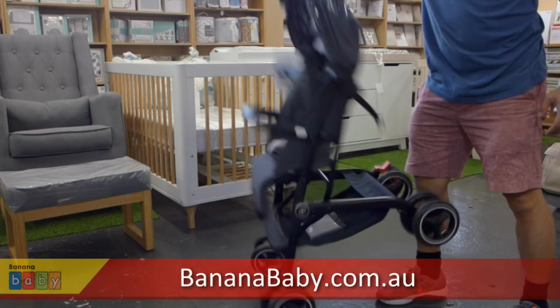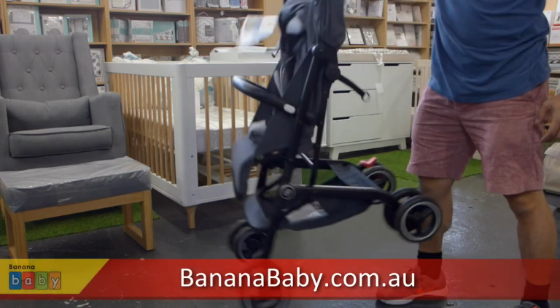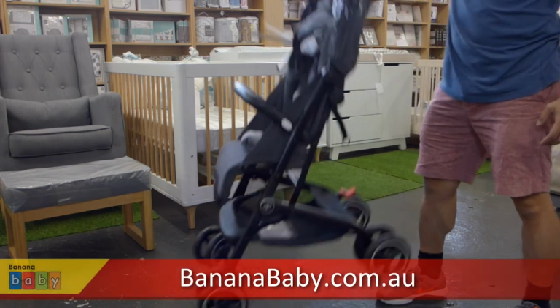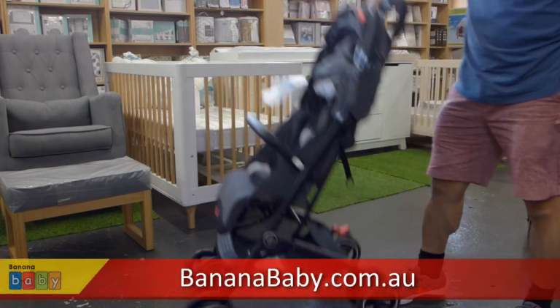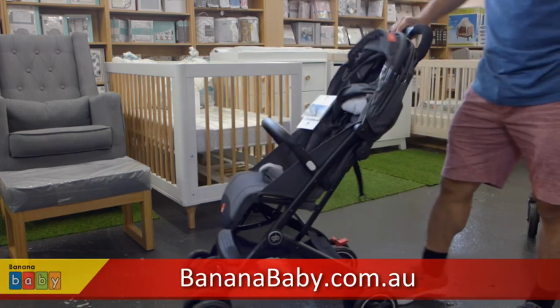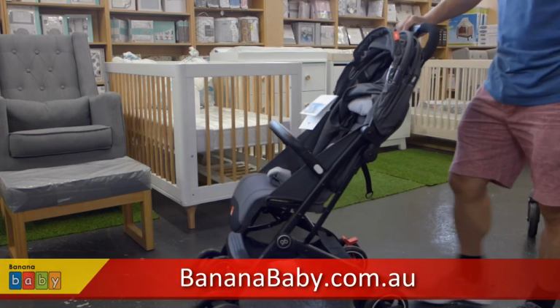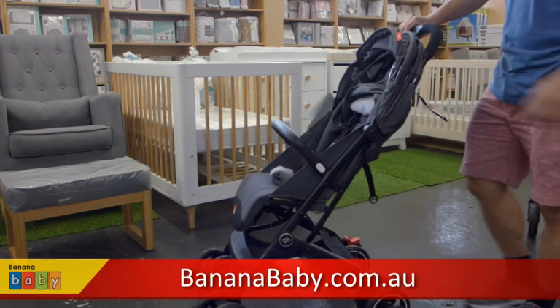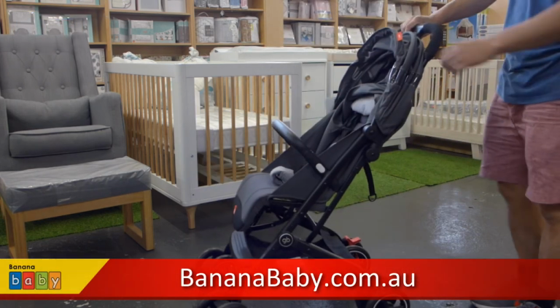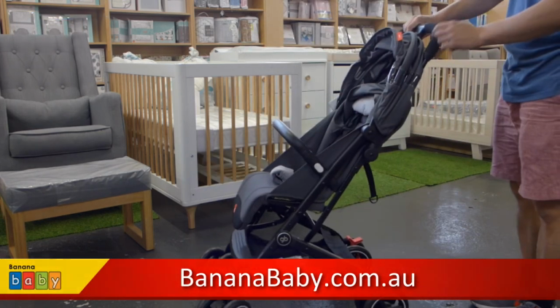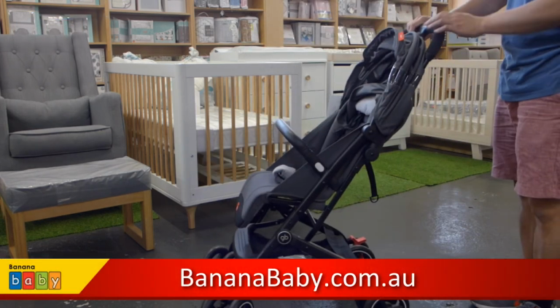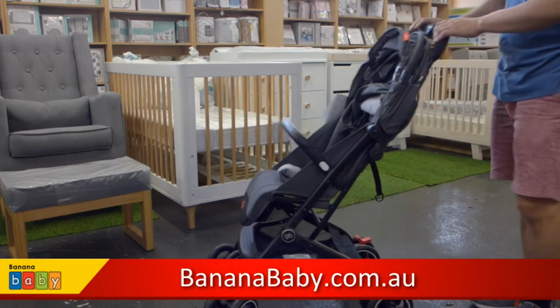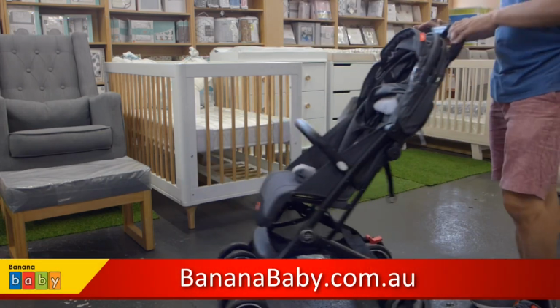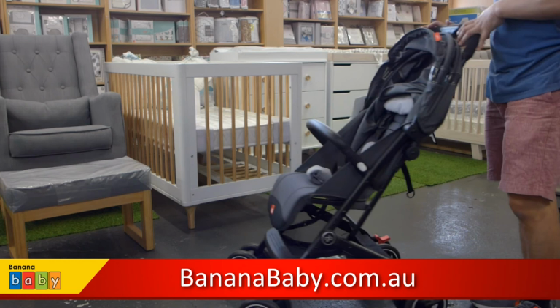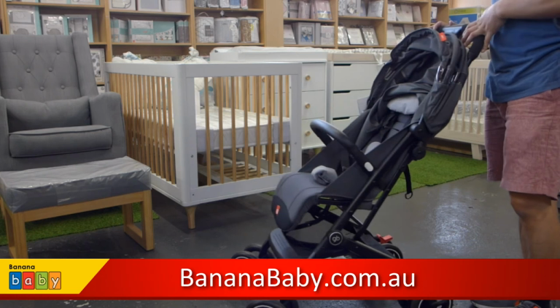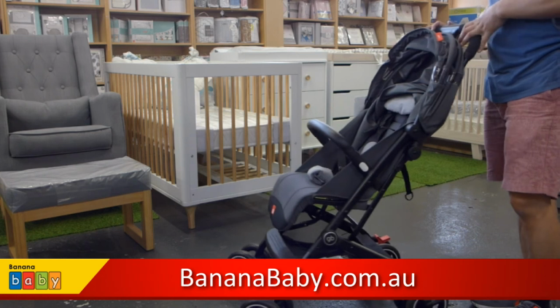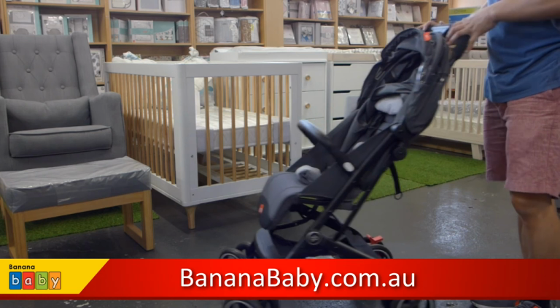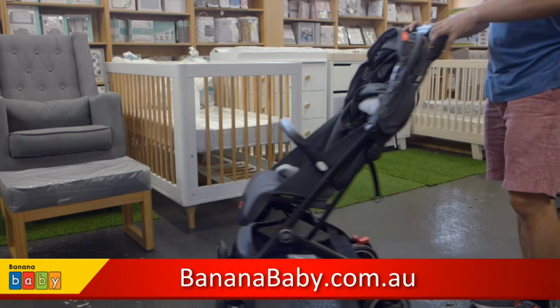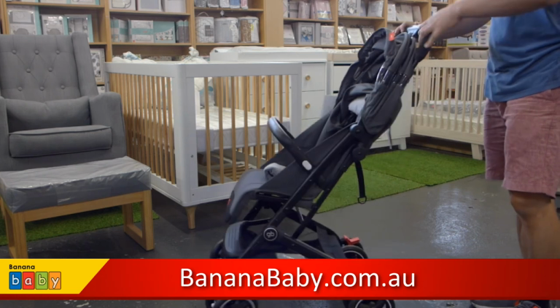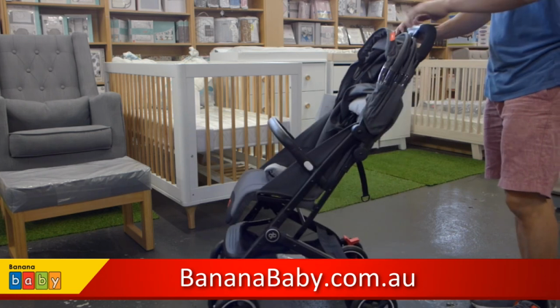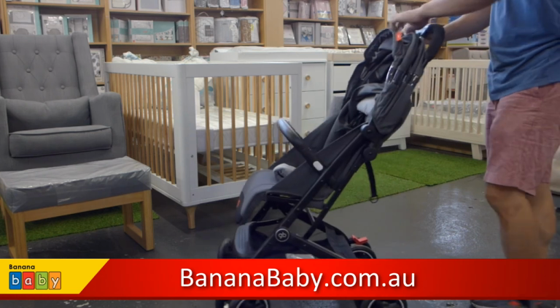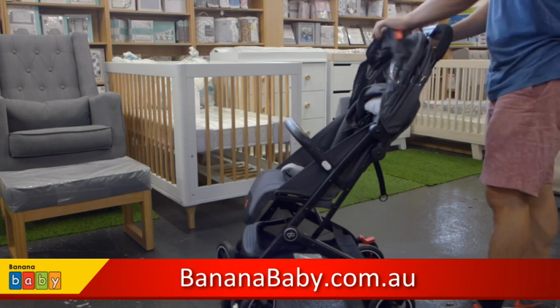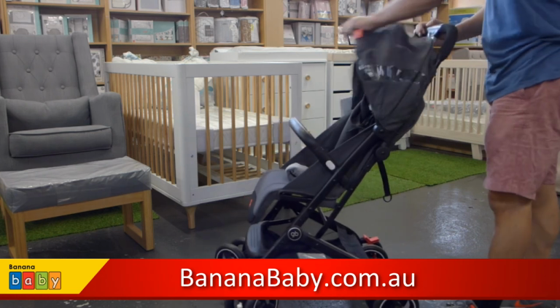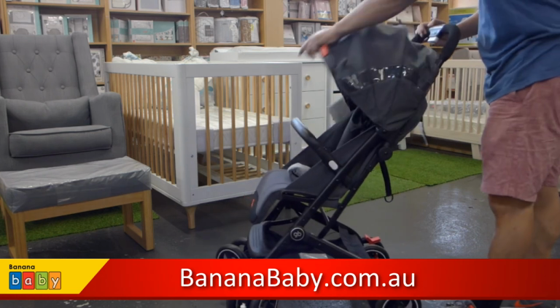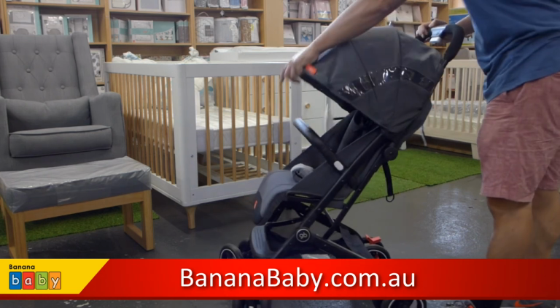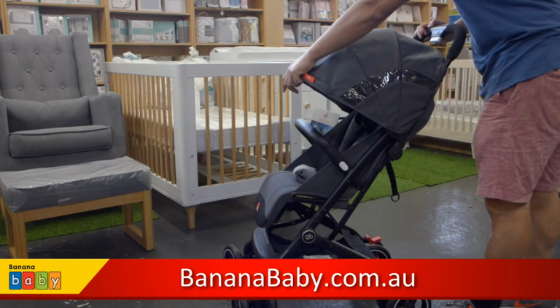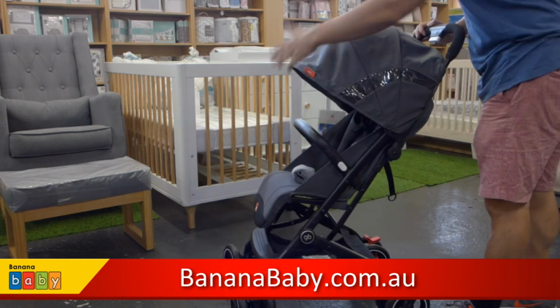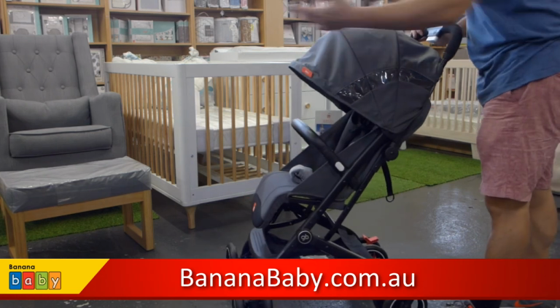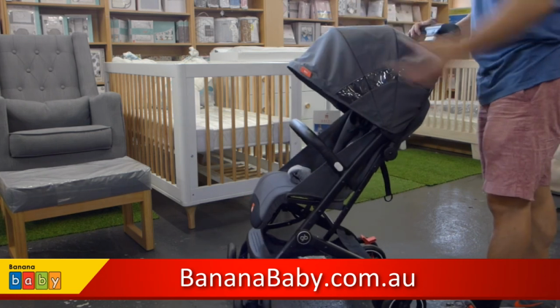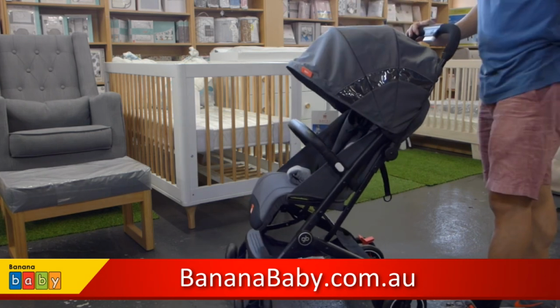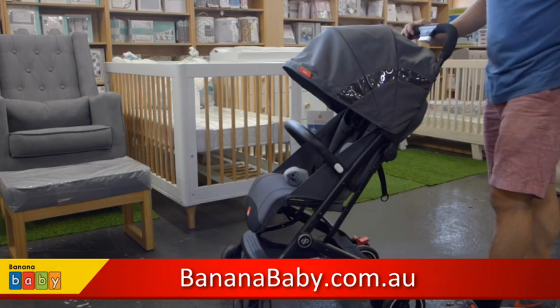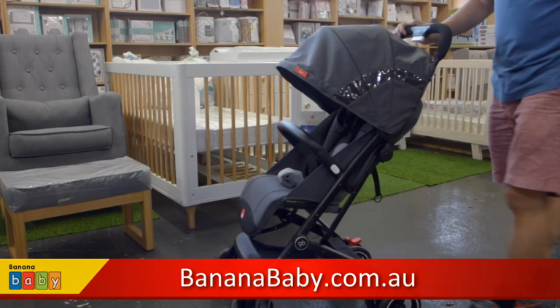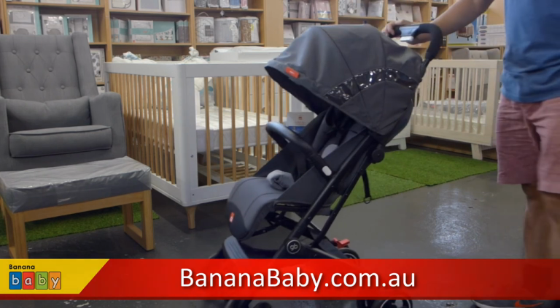So the GB Kilbeard Plus Stroller is now available at Banana Baby.